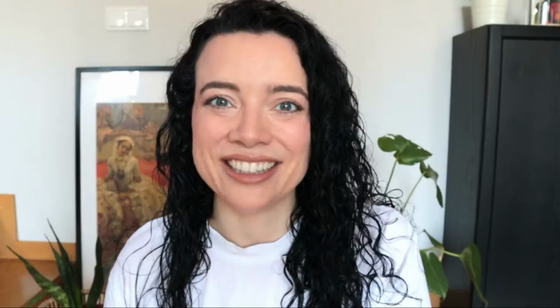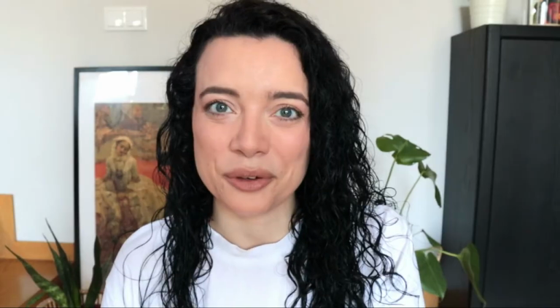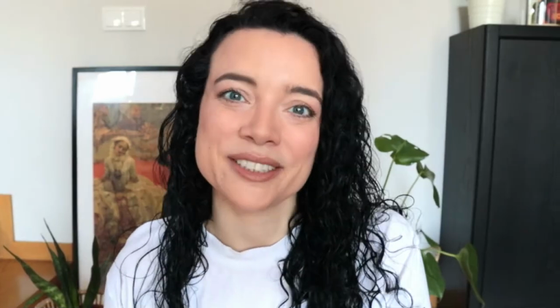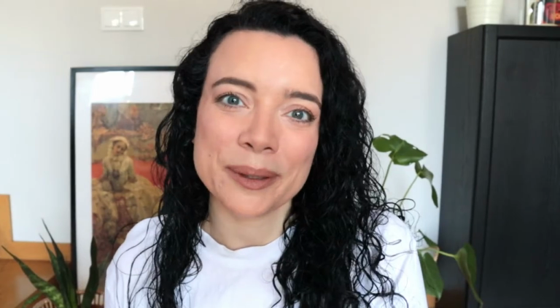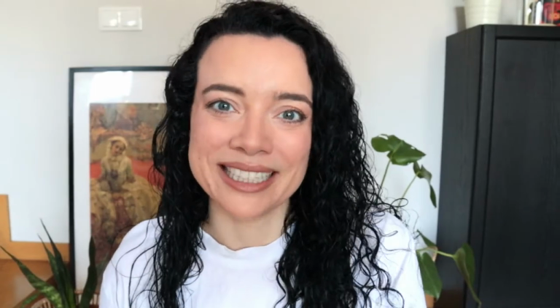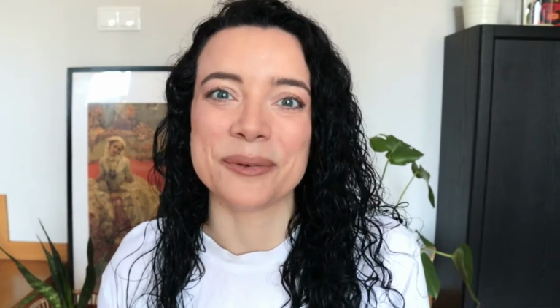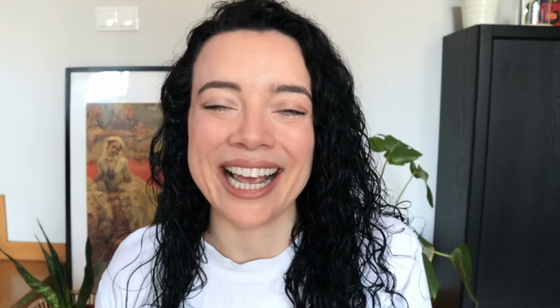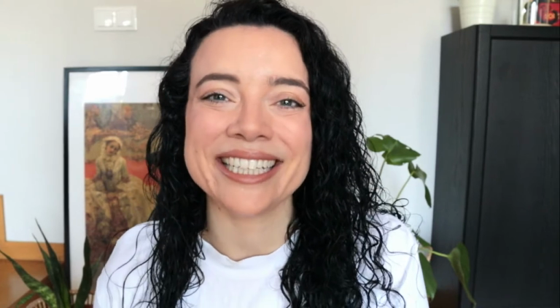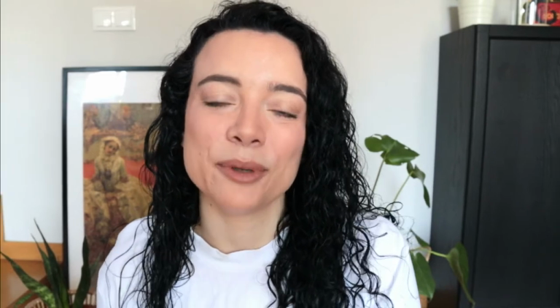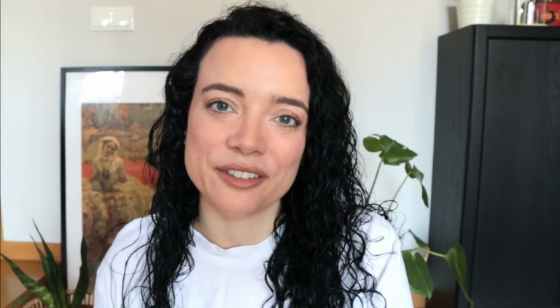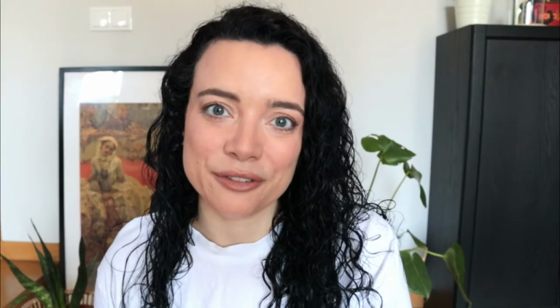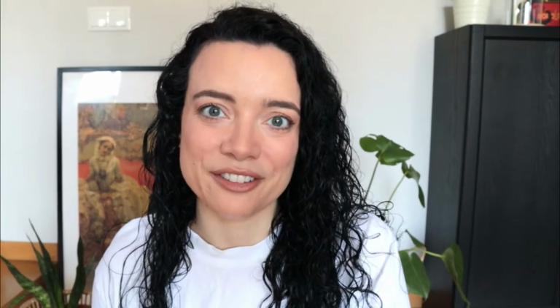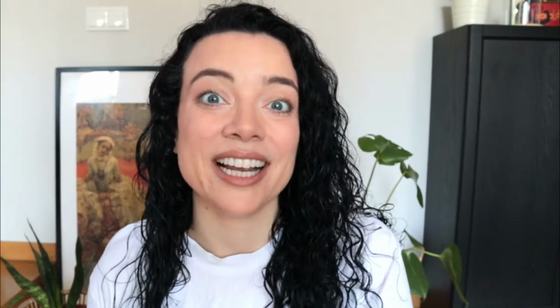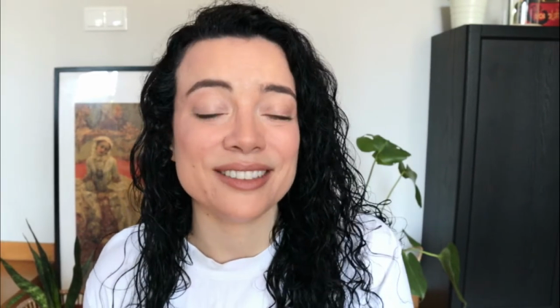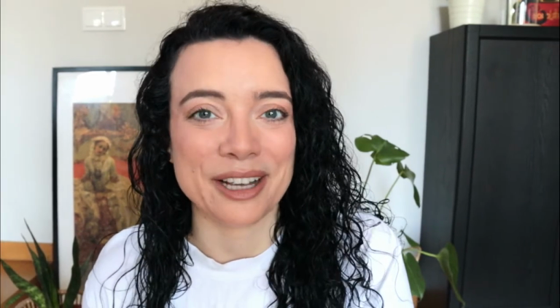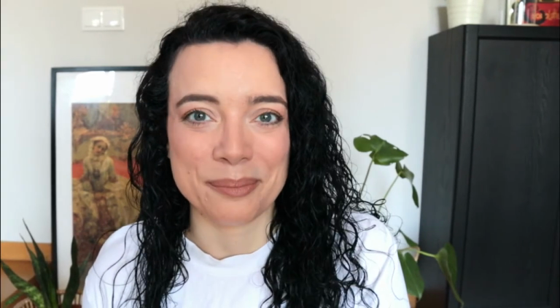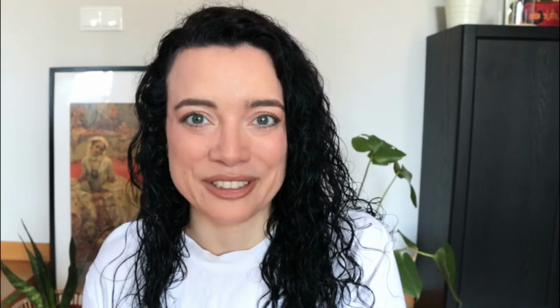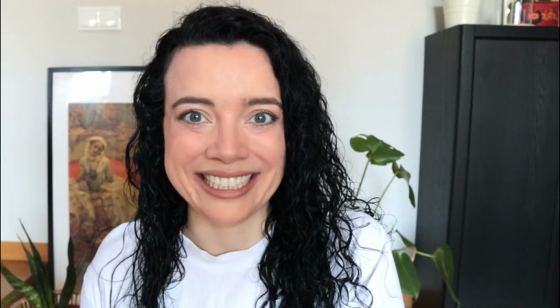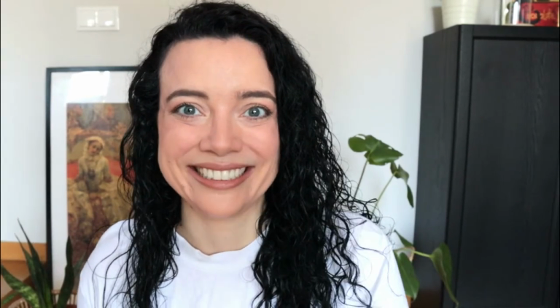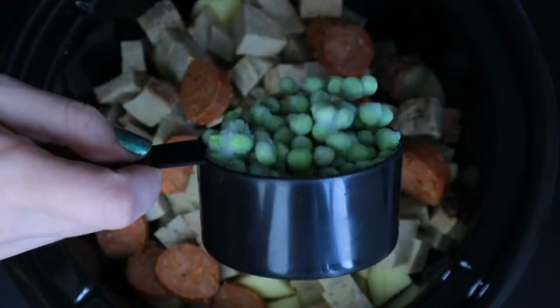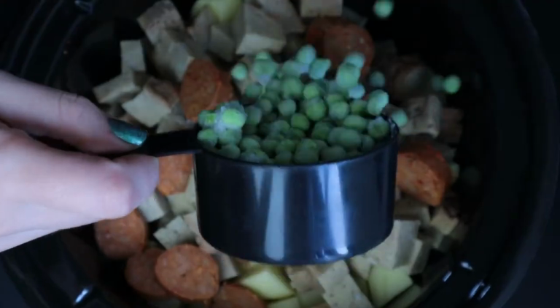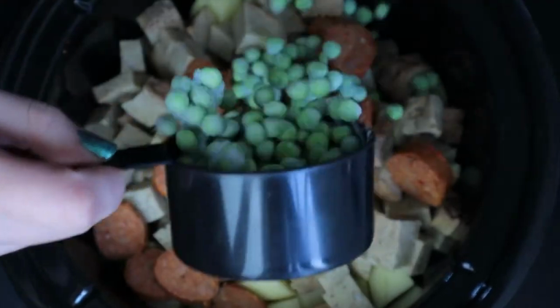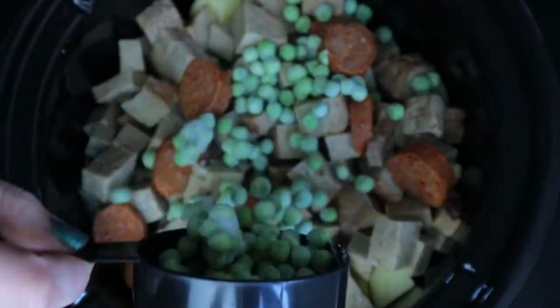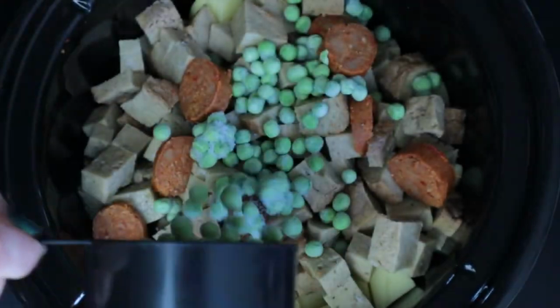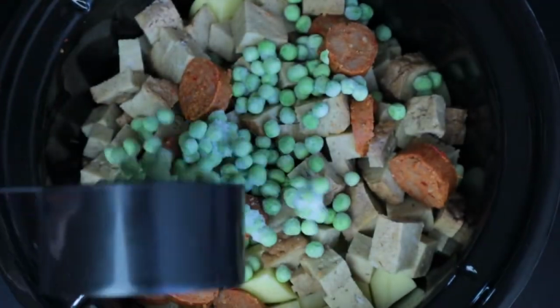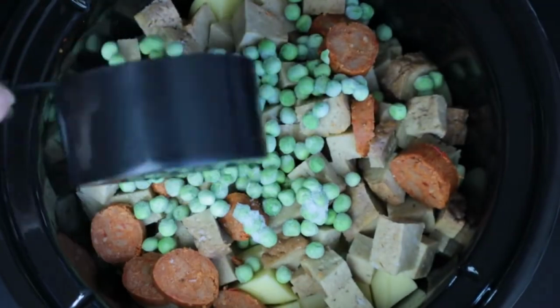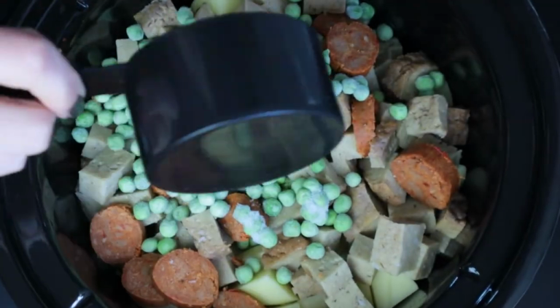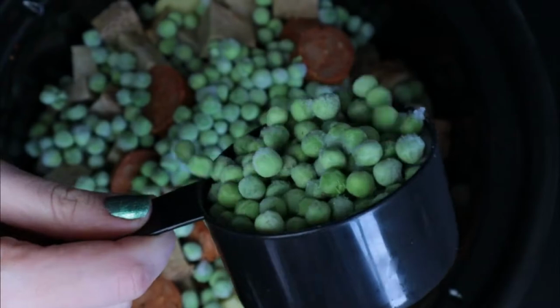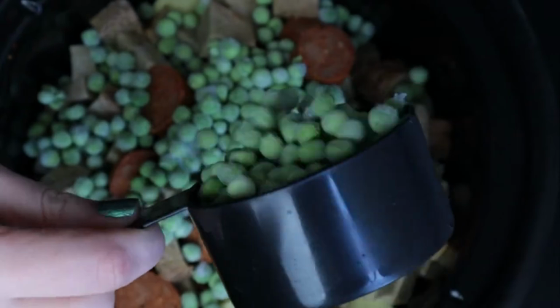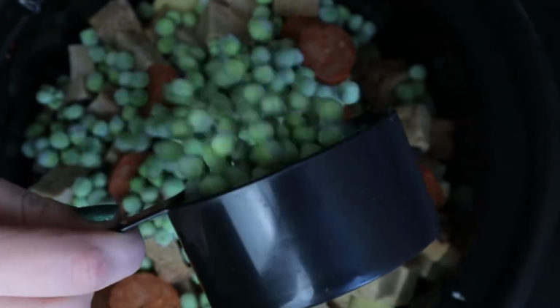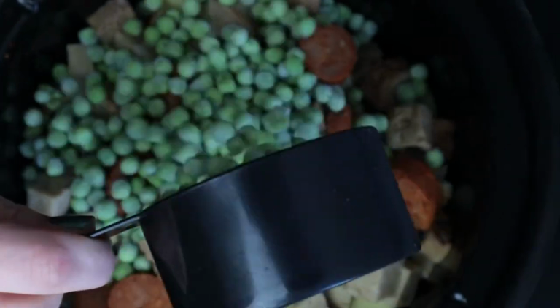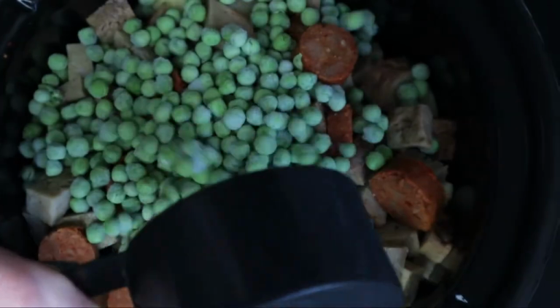The chorizo will melt, so we're adding it mostly for flavor and some extra protein. And talking about protein, let's add two cups of frozen peas.